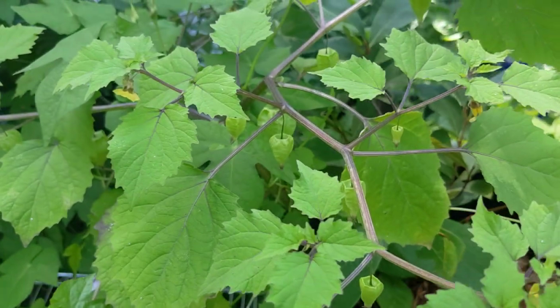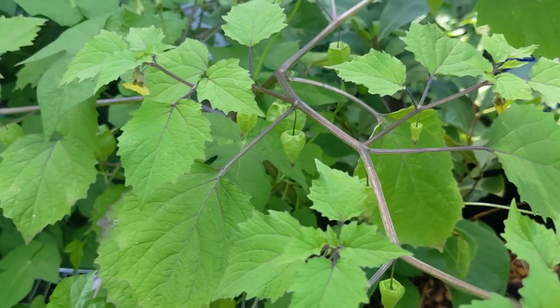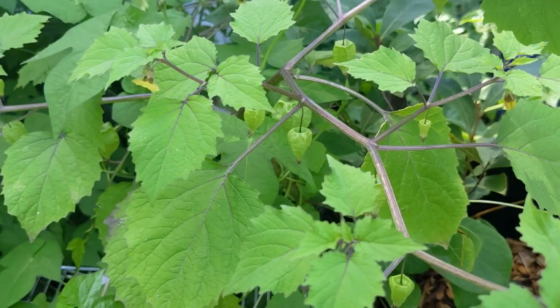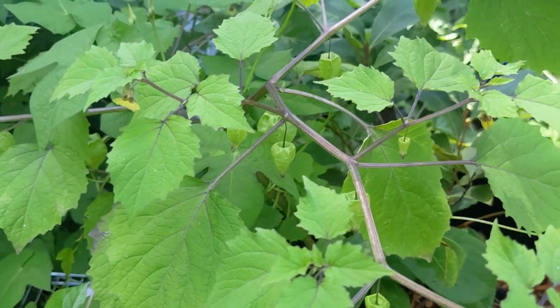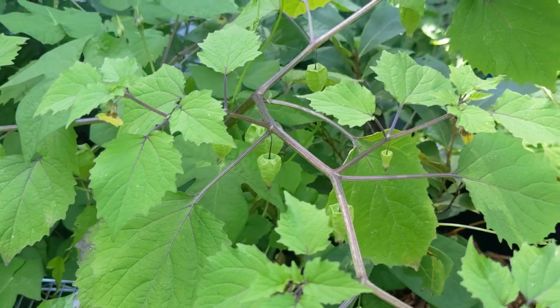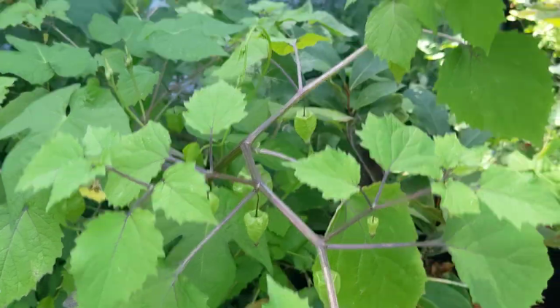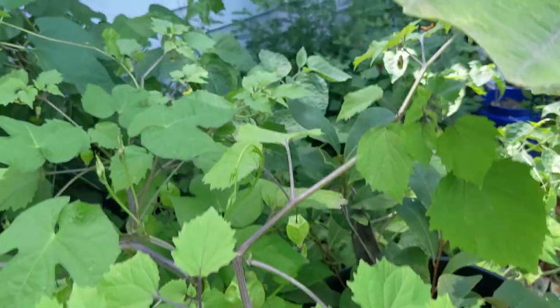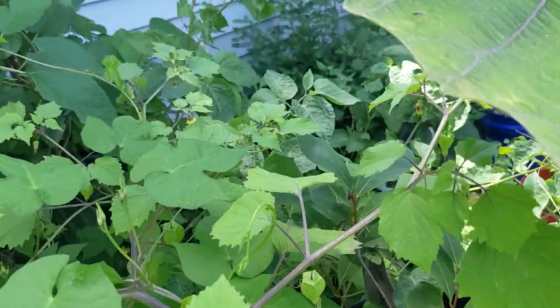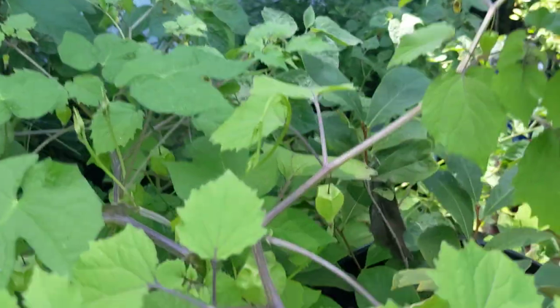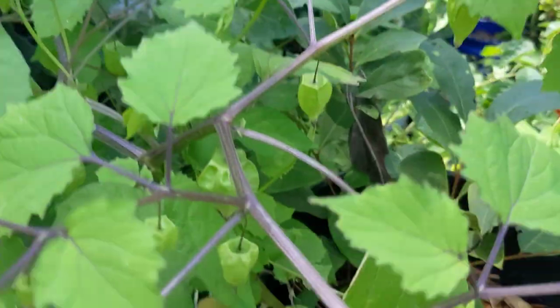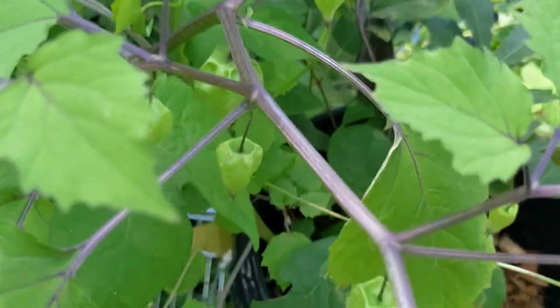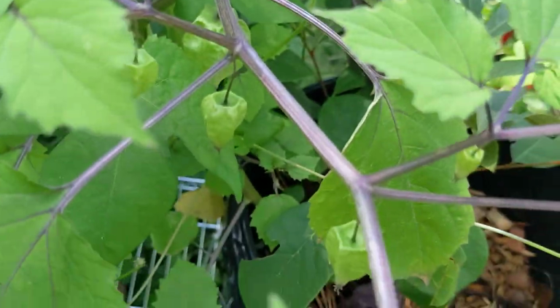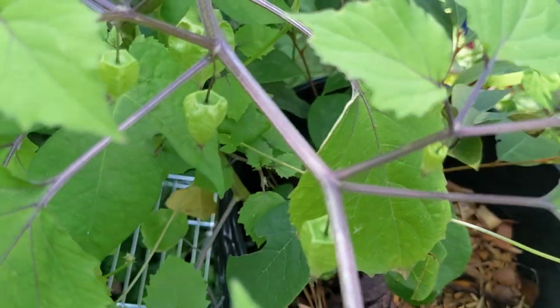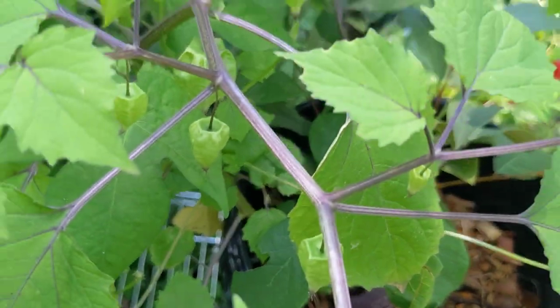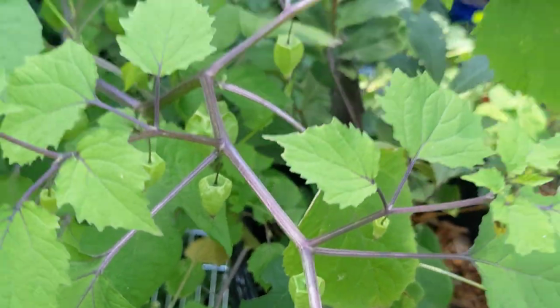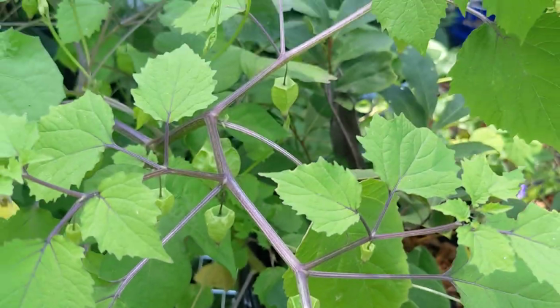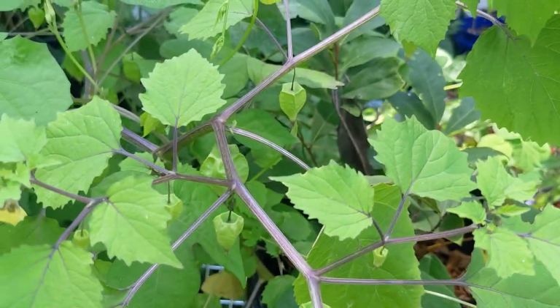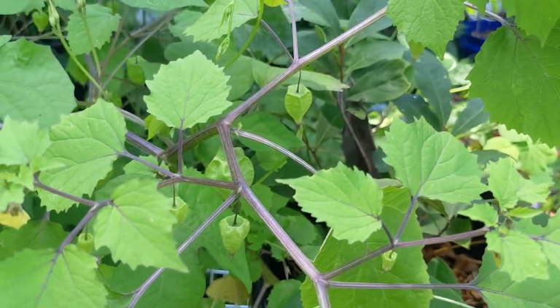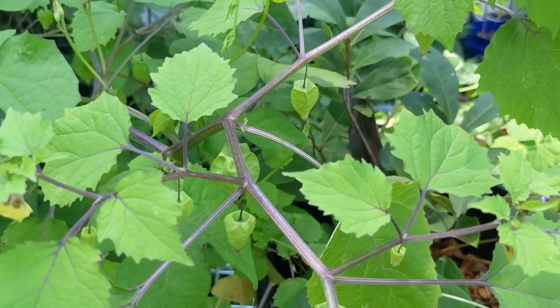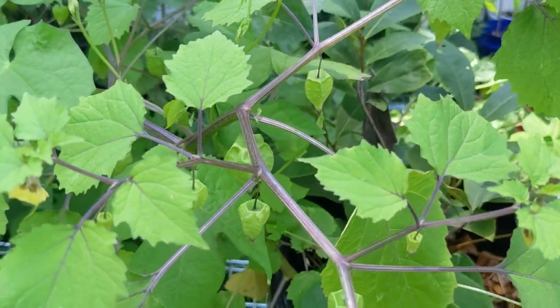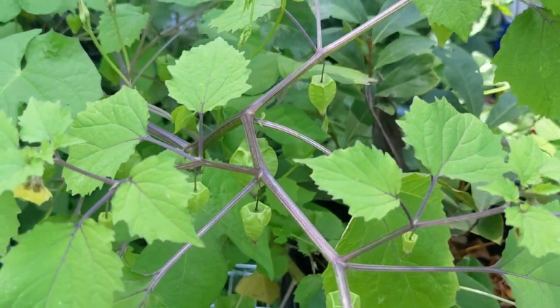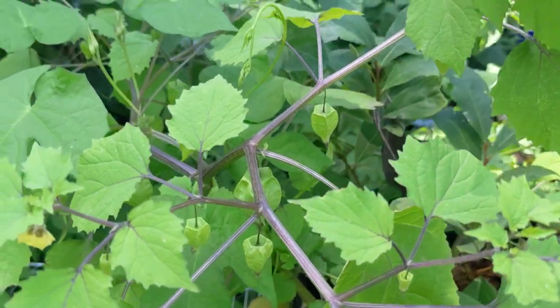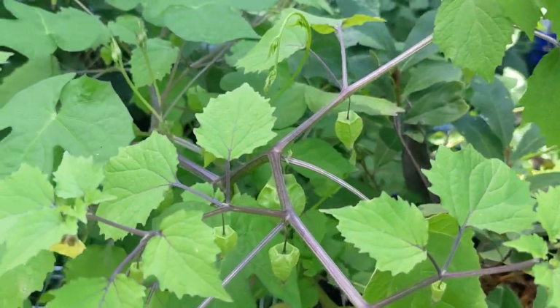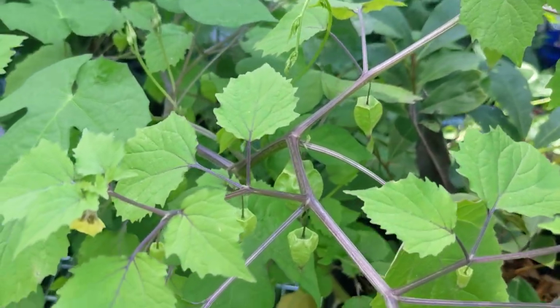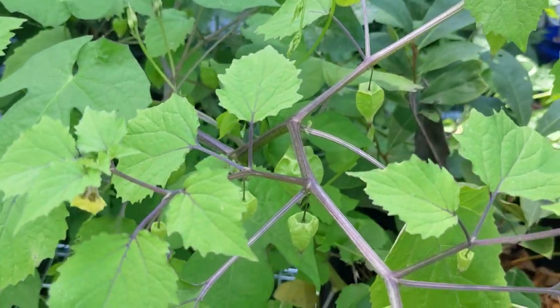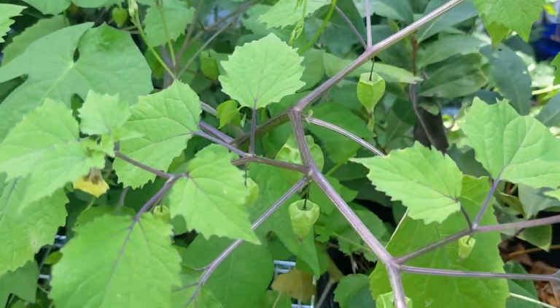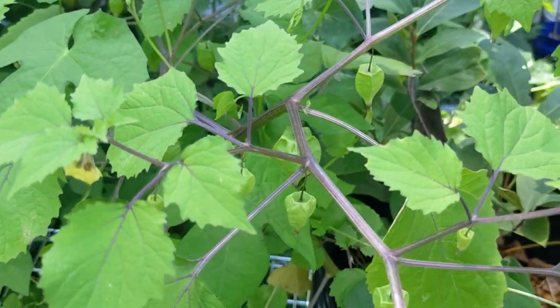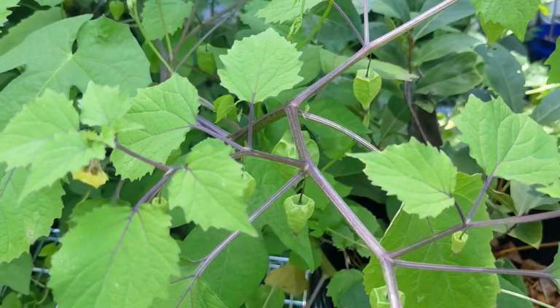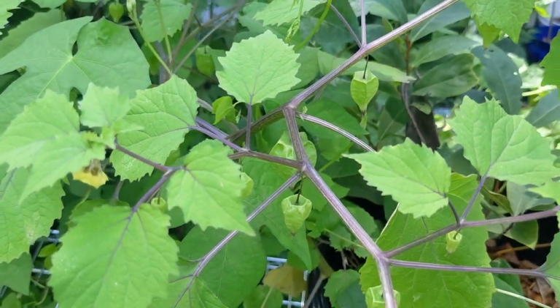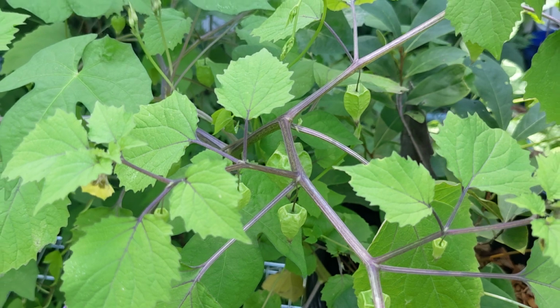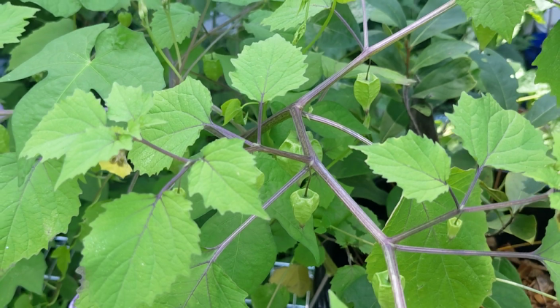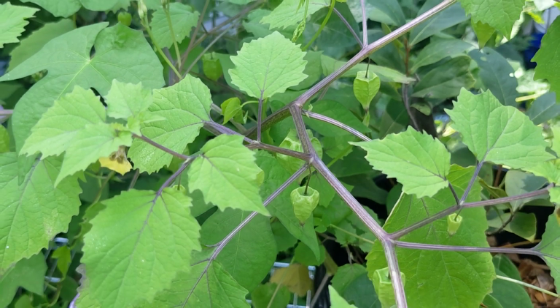It has a purple stem — pretty recognizable purple stem.